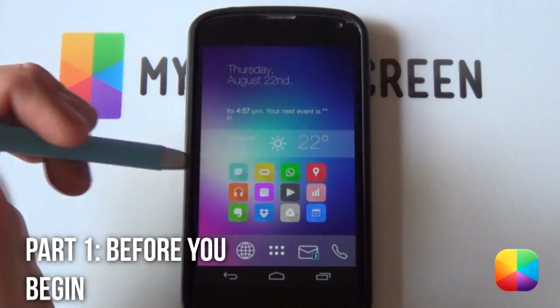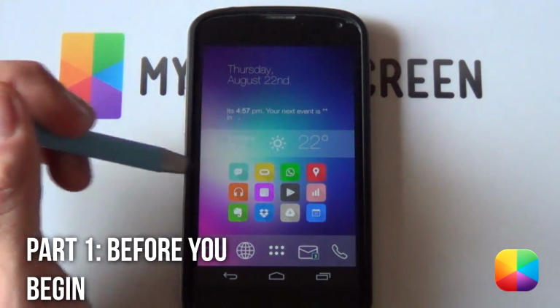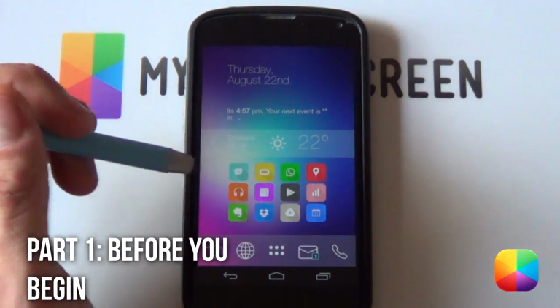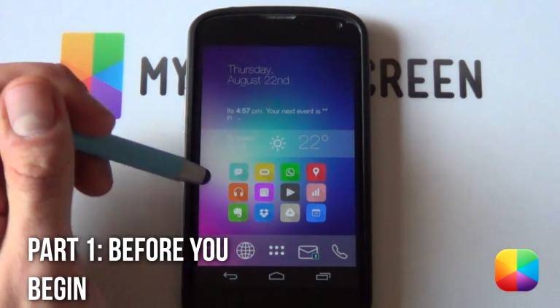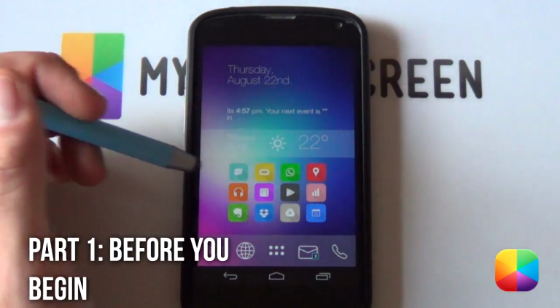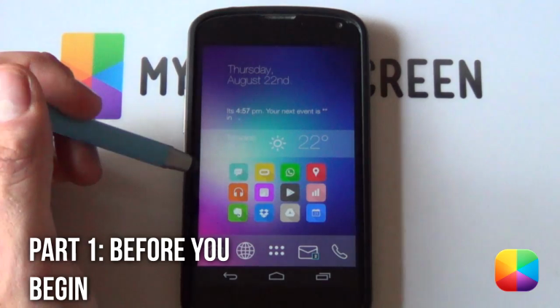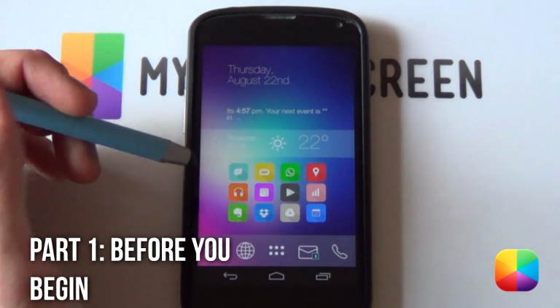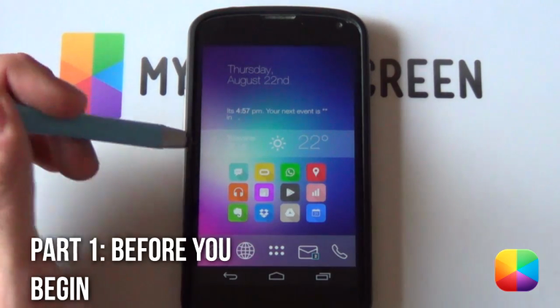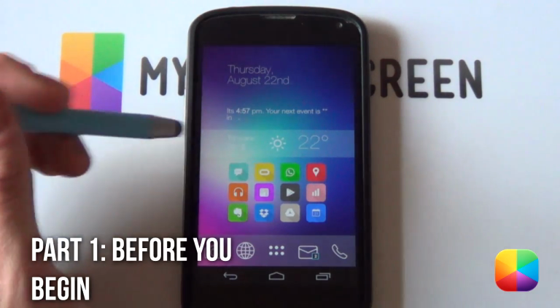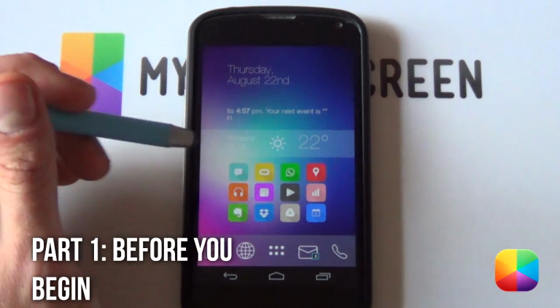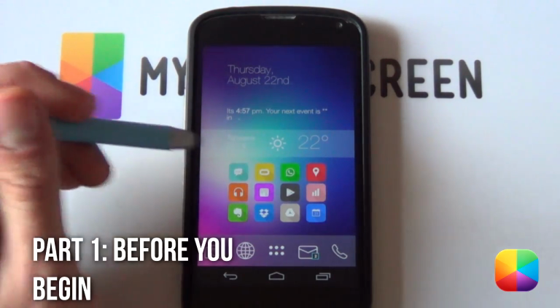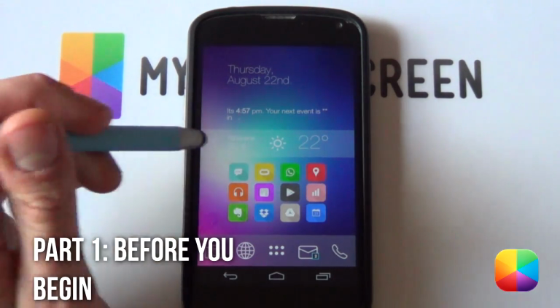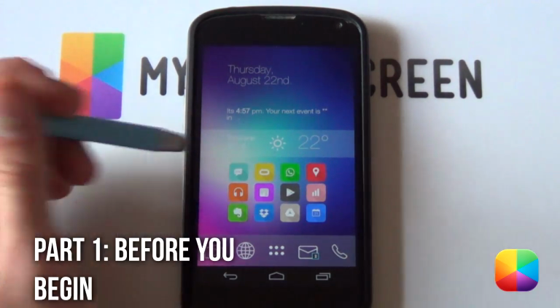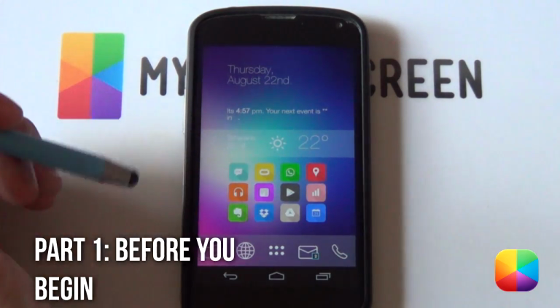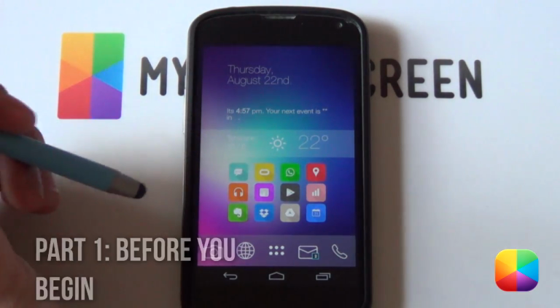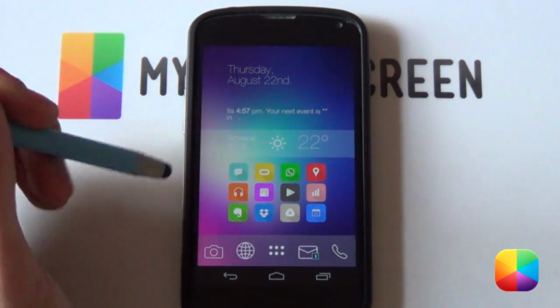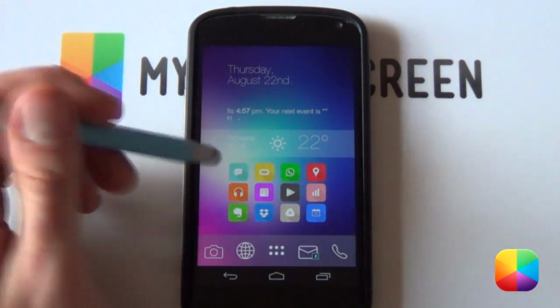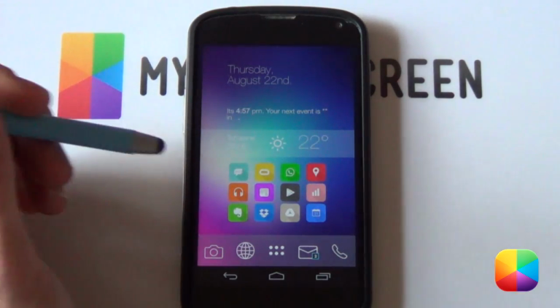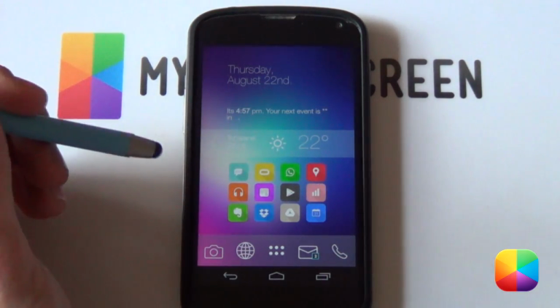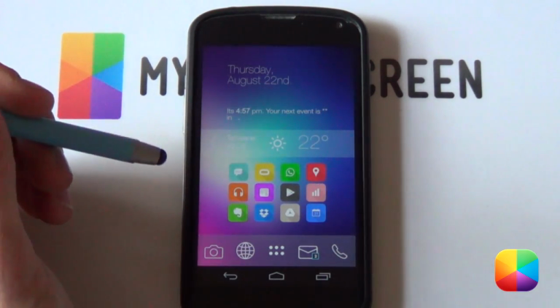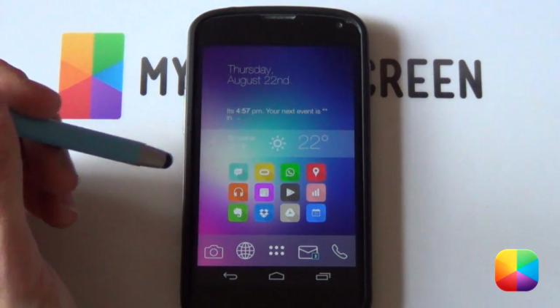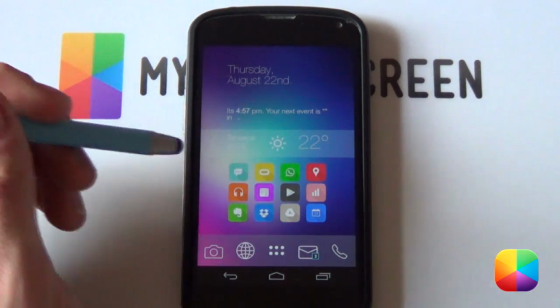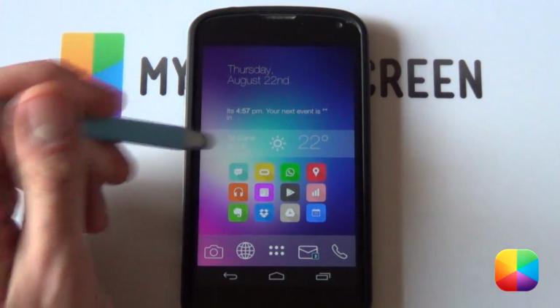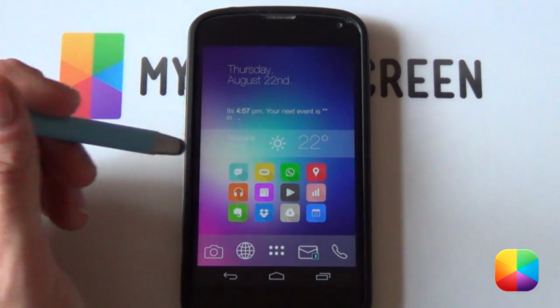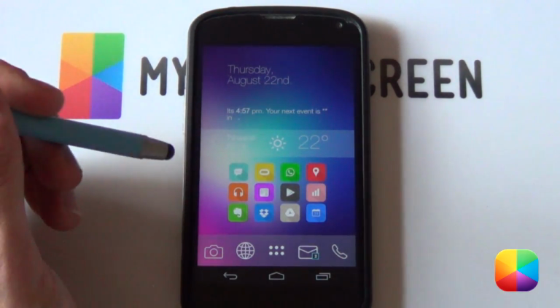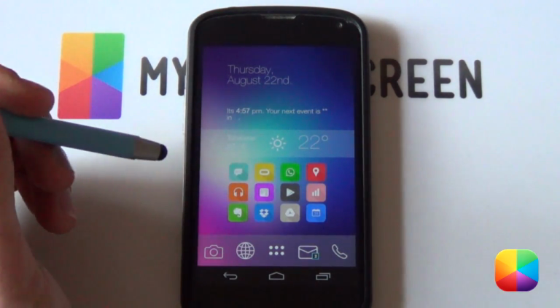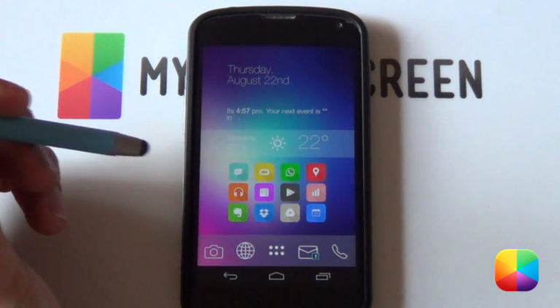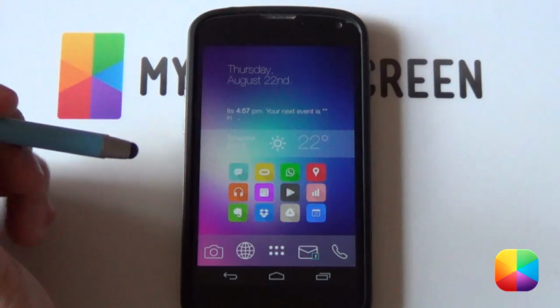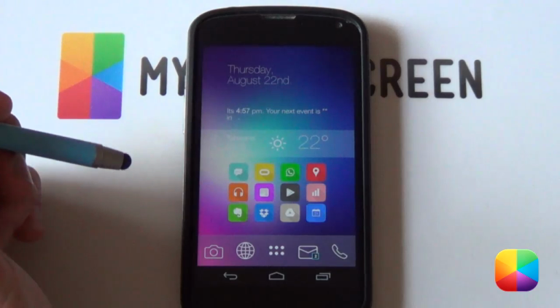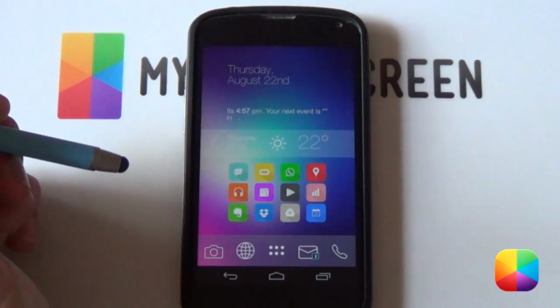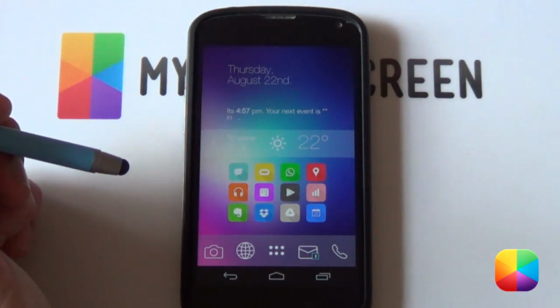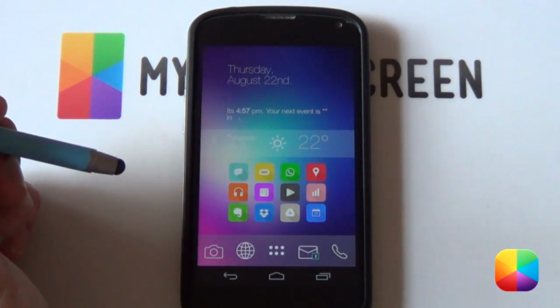Very awesome screen. If you'd like to know how to recreate this setup on your Android phone, let us begin with today's video tutorial.